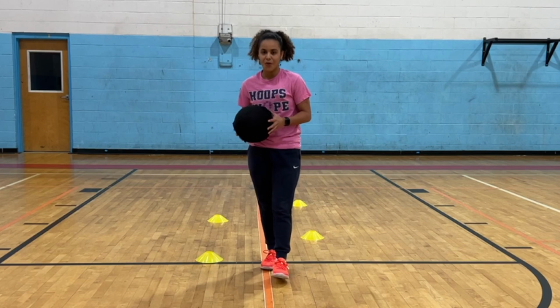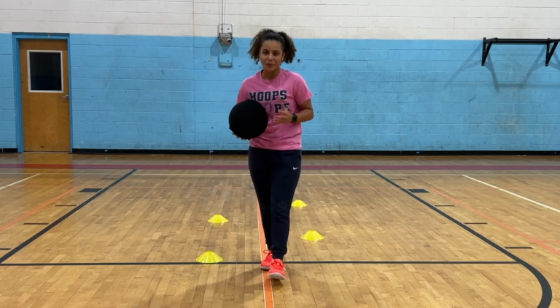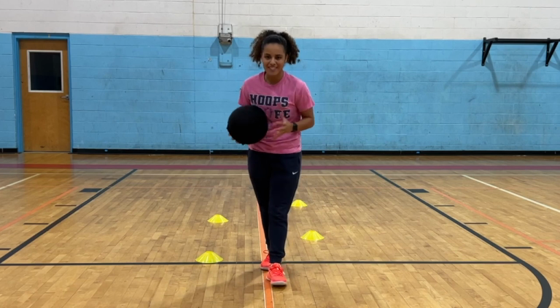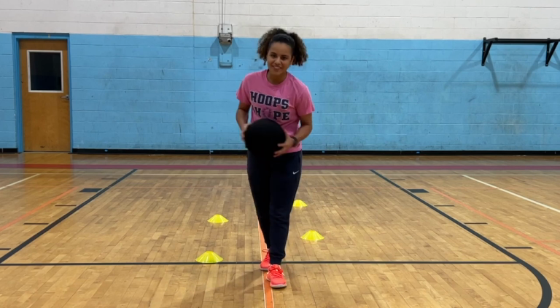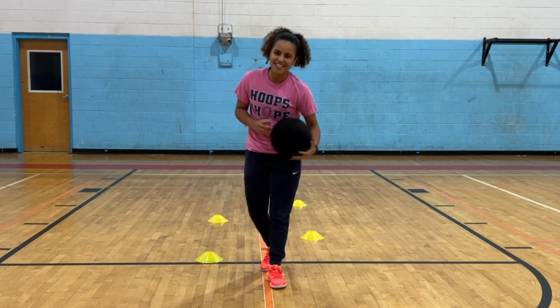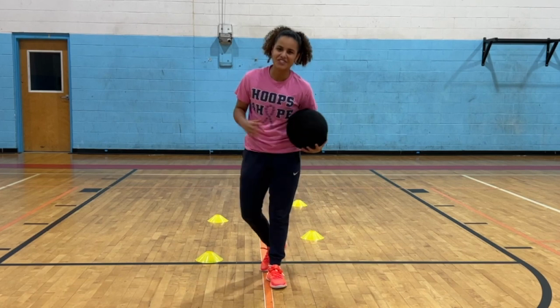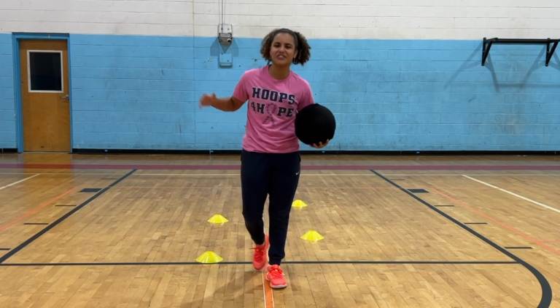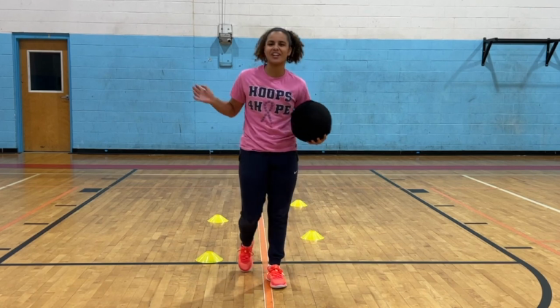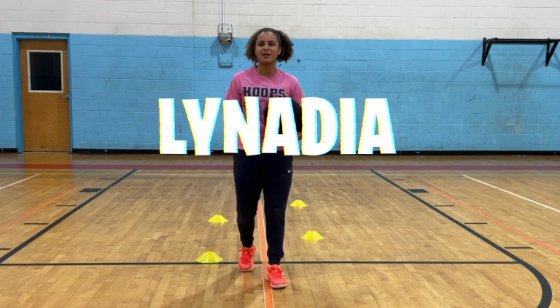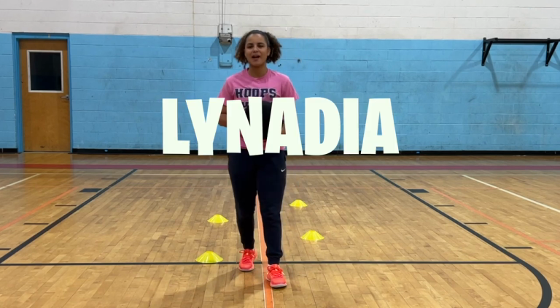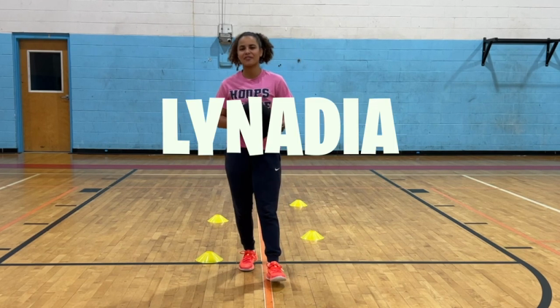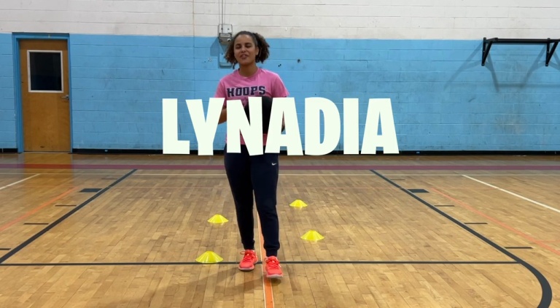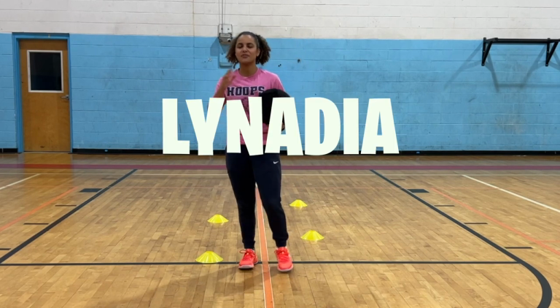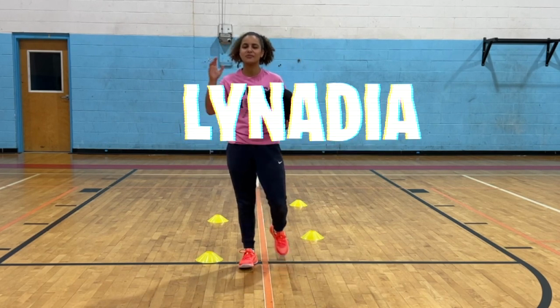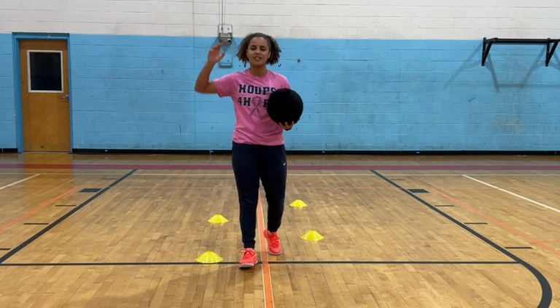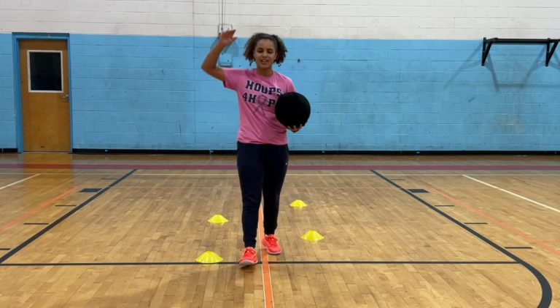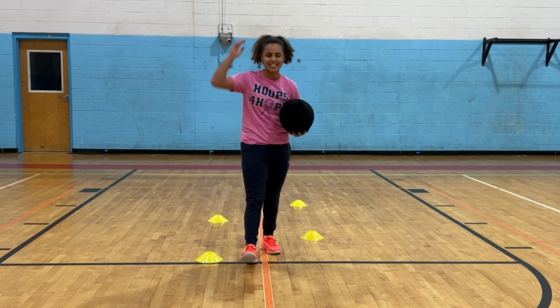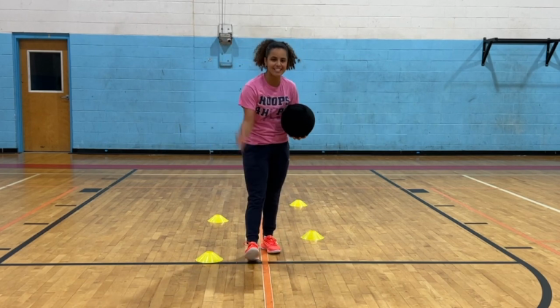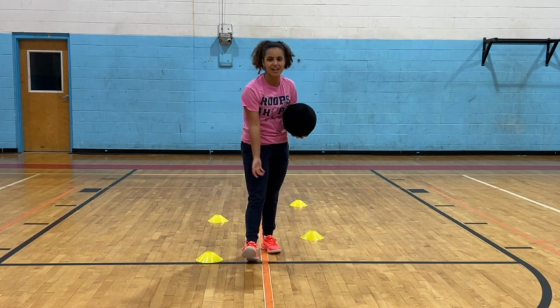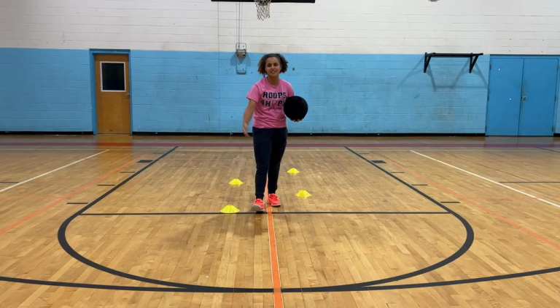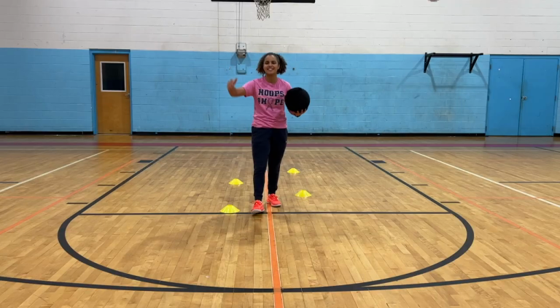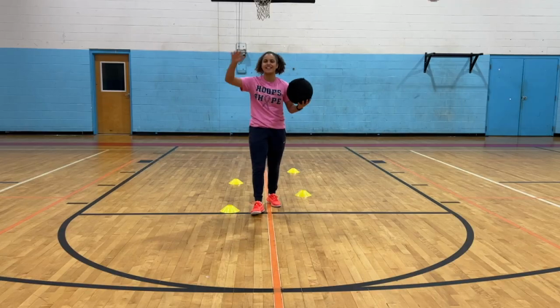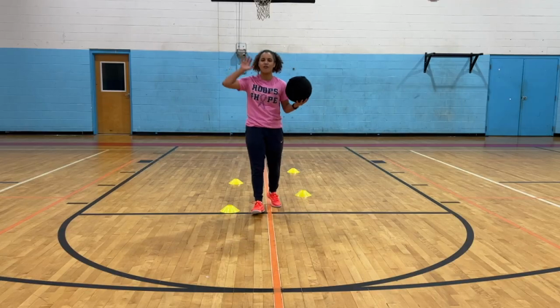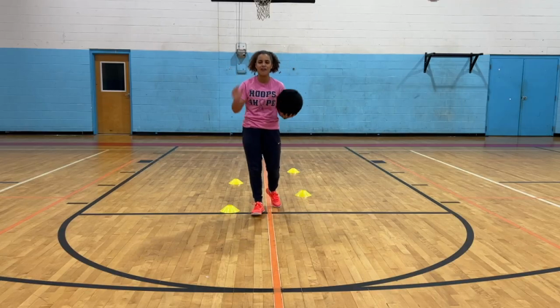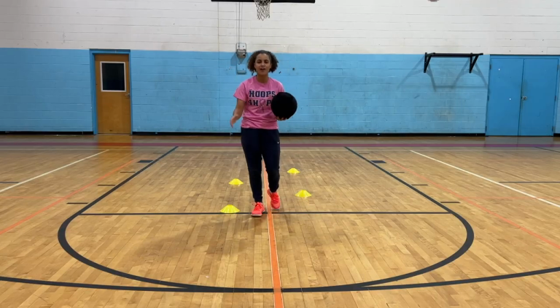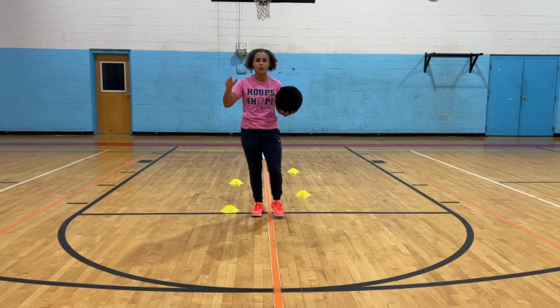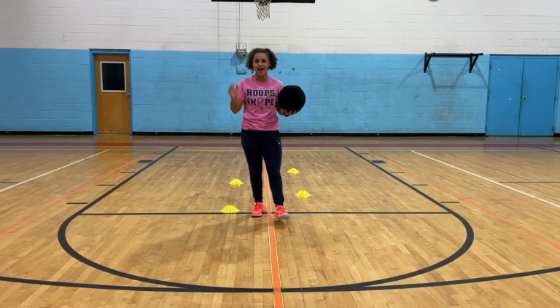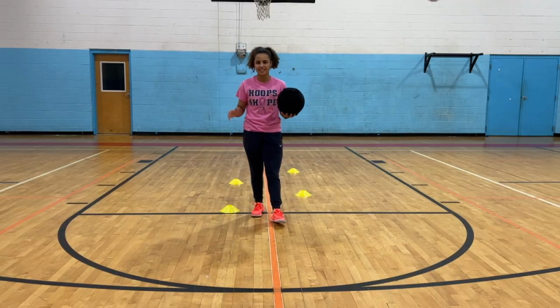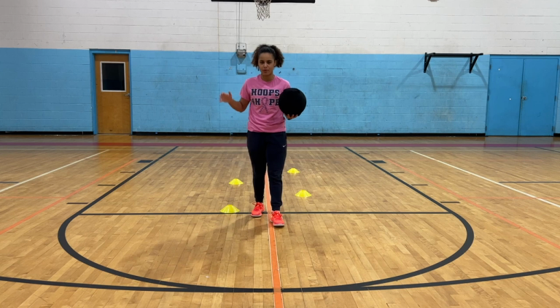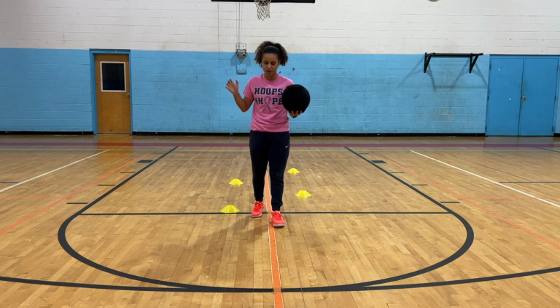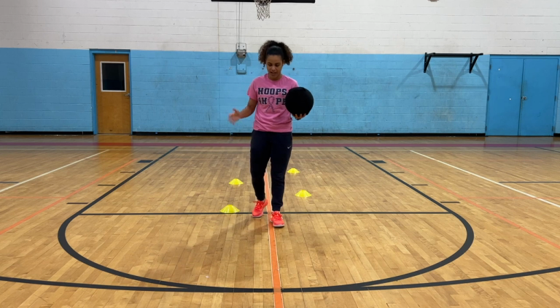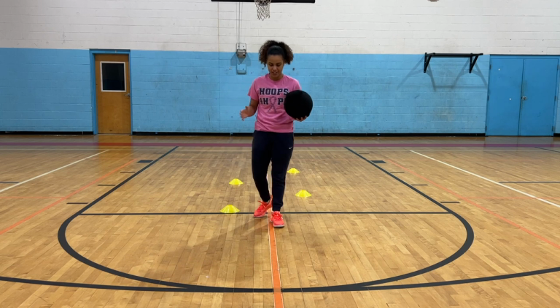What's up guys, it's your girl Linadia back with another YouTube video and today we're testing out viral basketball gadgets.